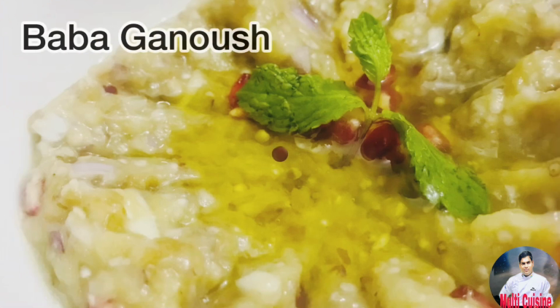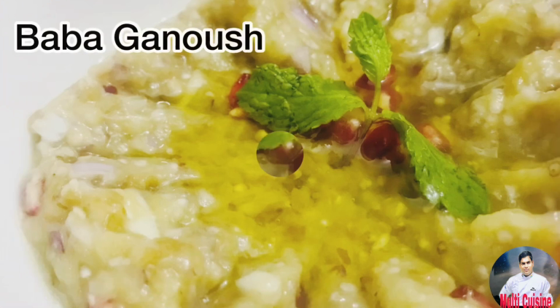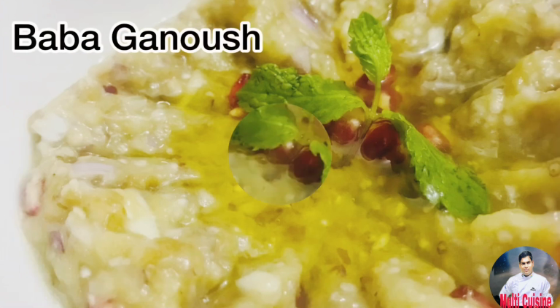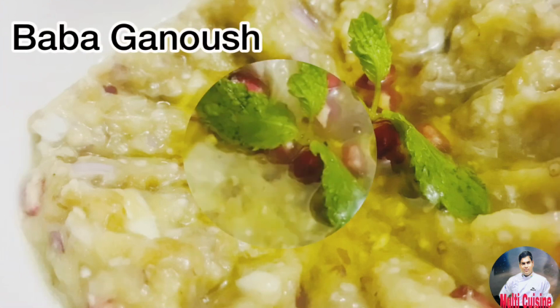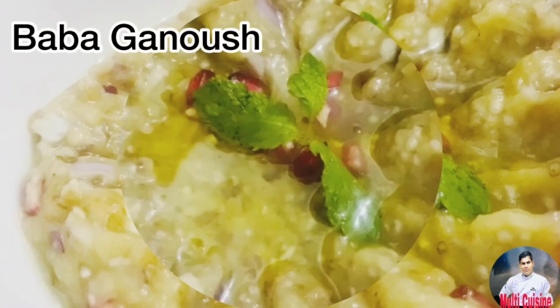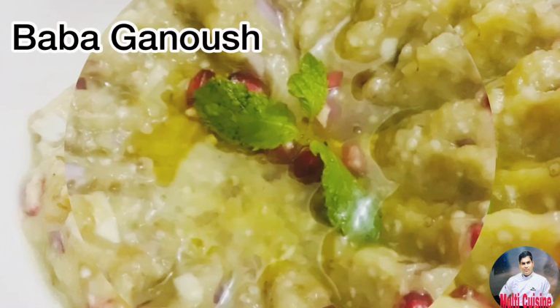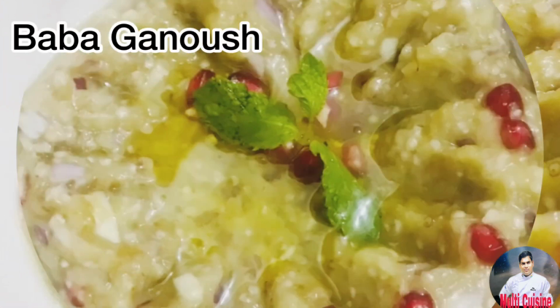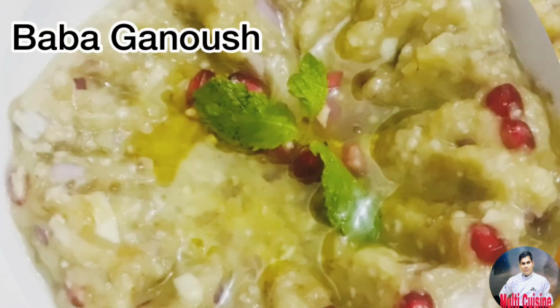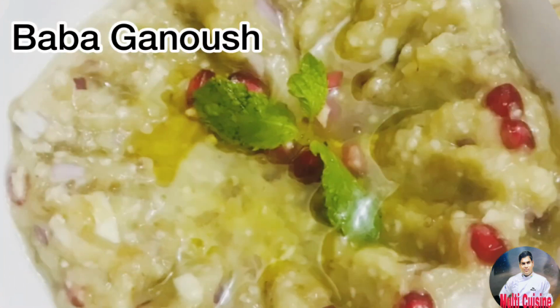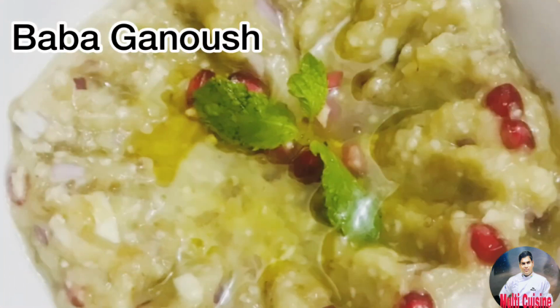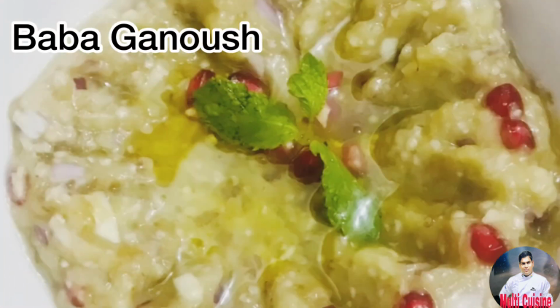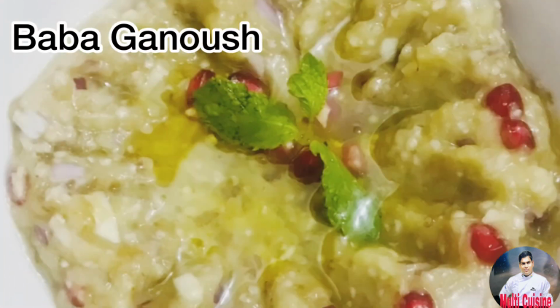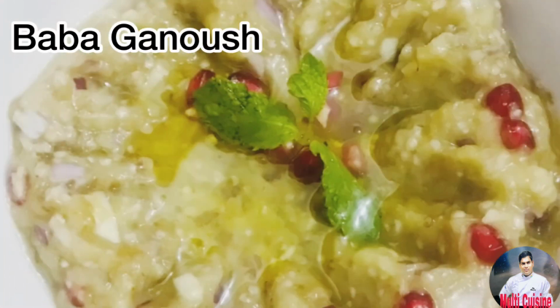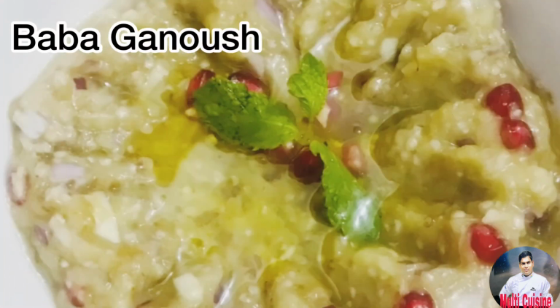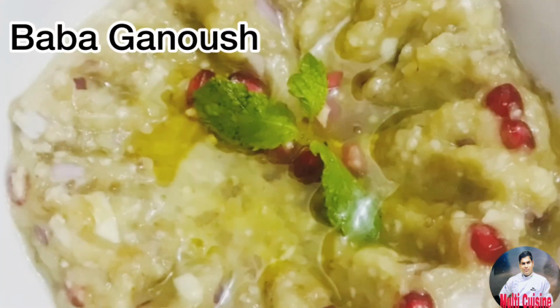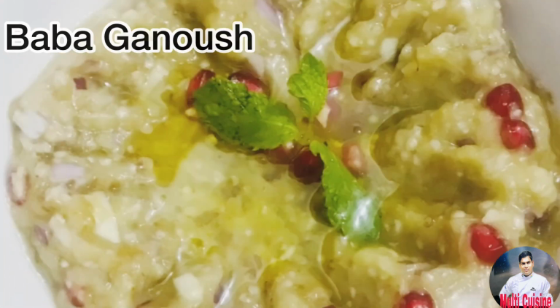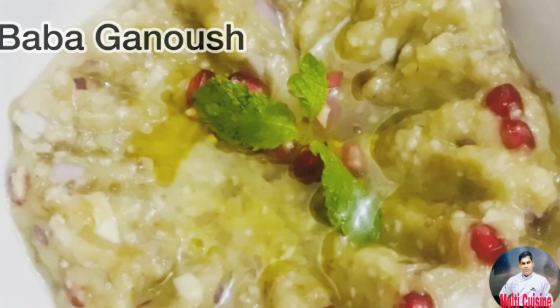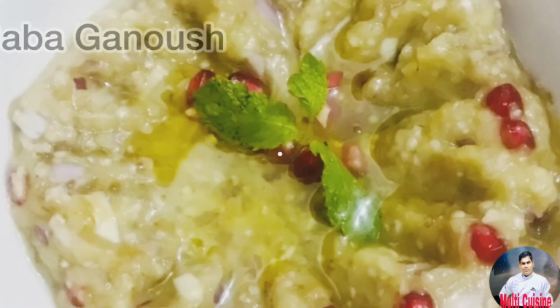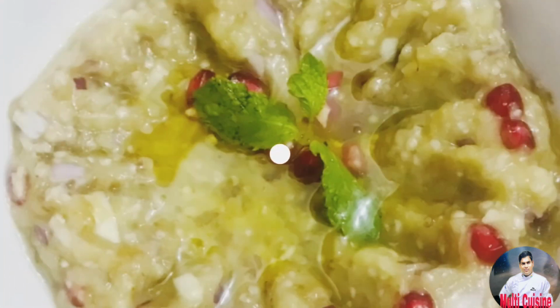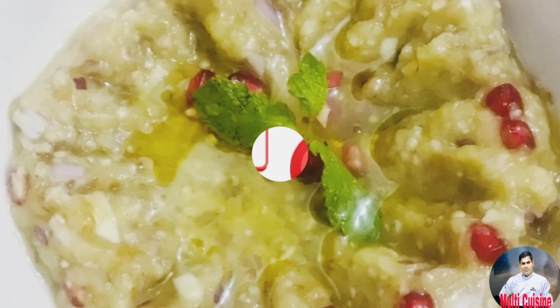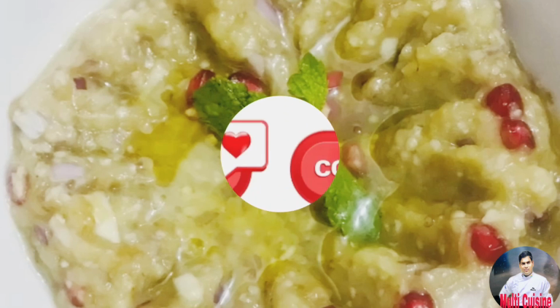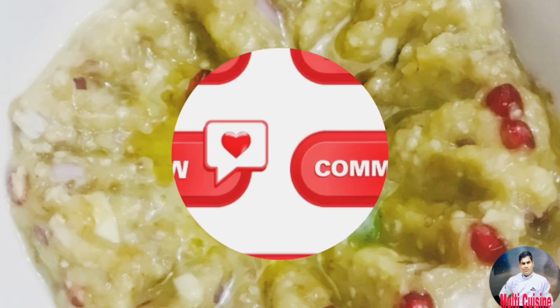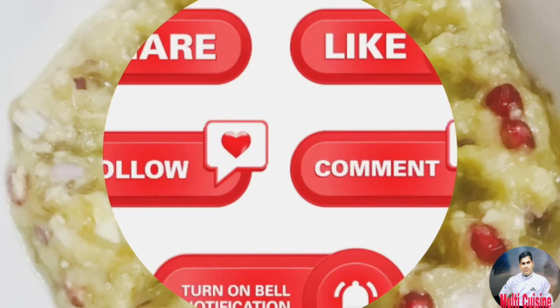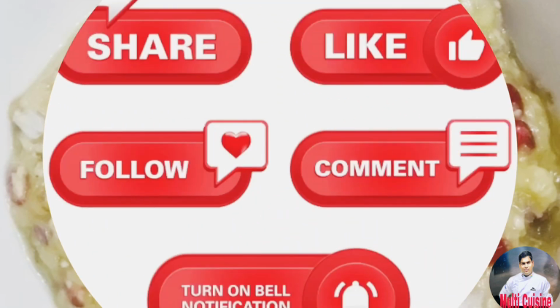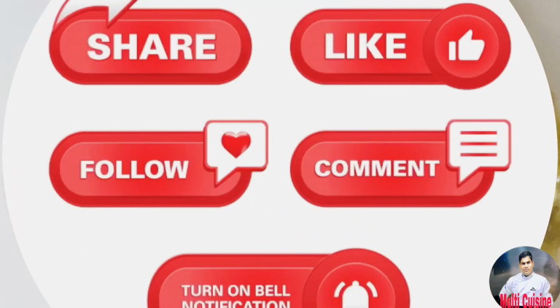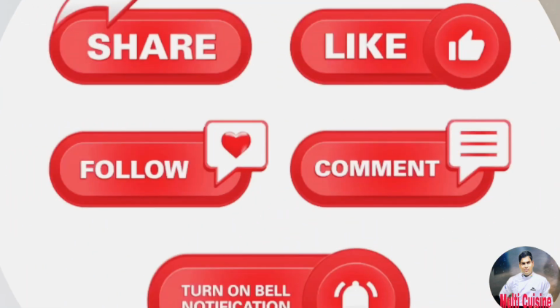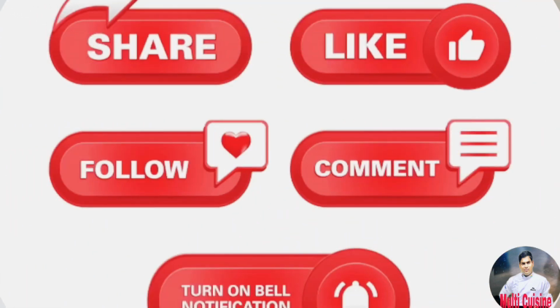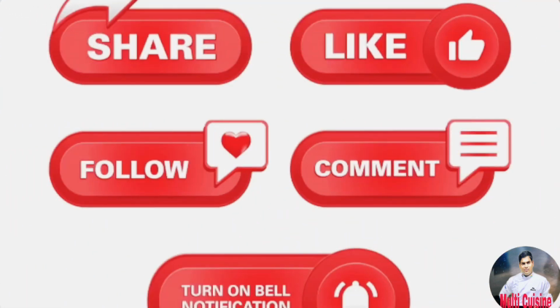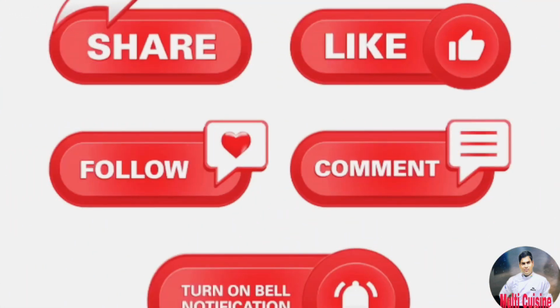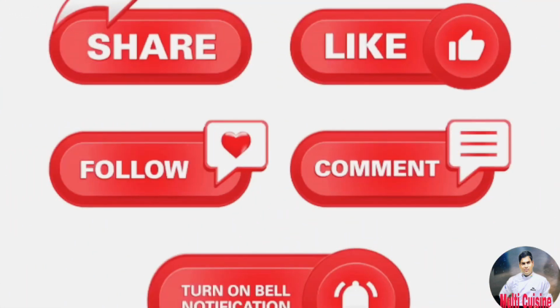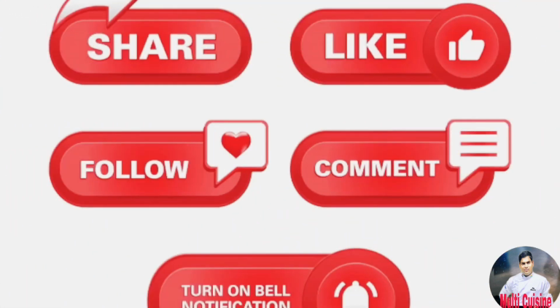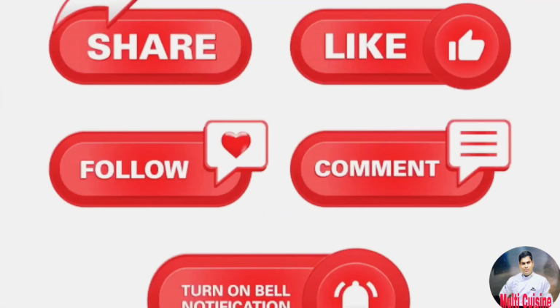If you like, please comment and subscribe to my channel. Thank you so much for watching.